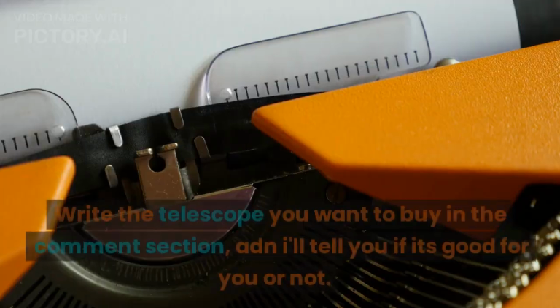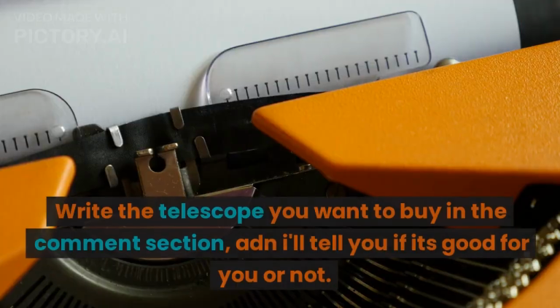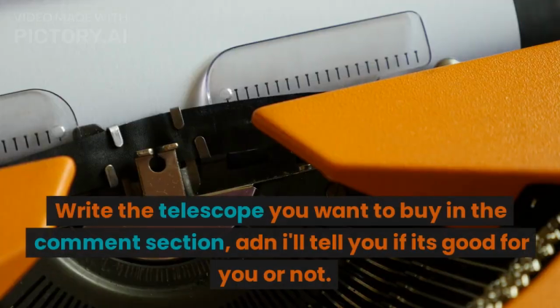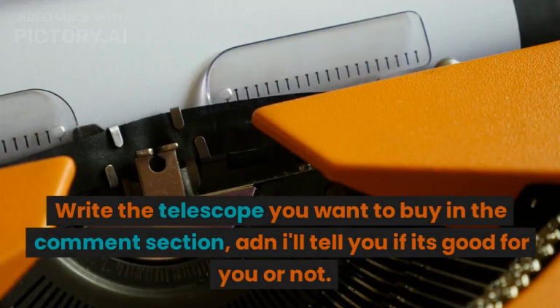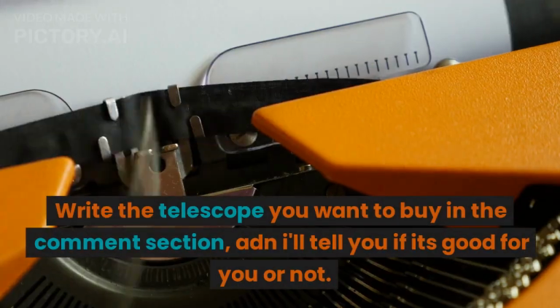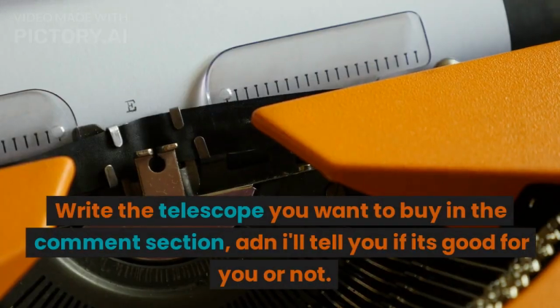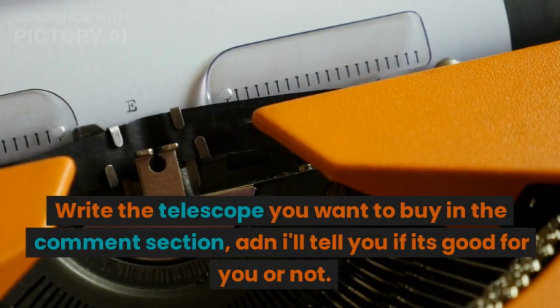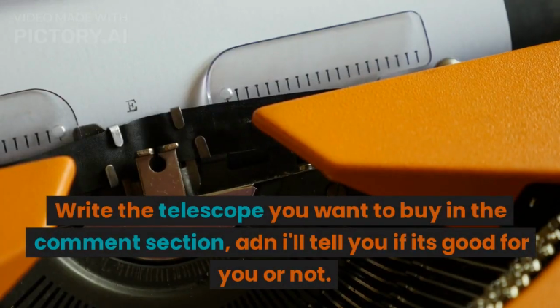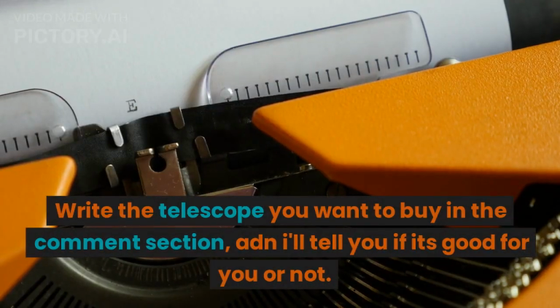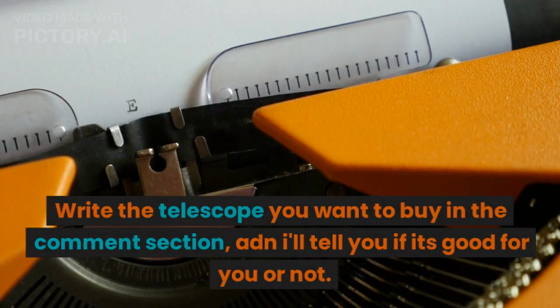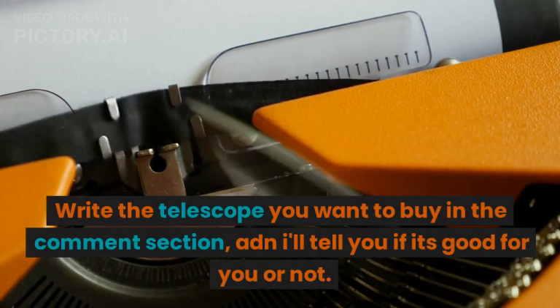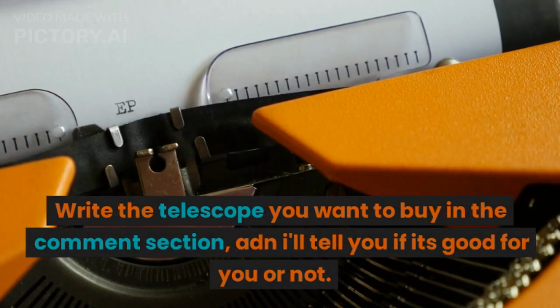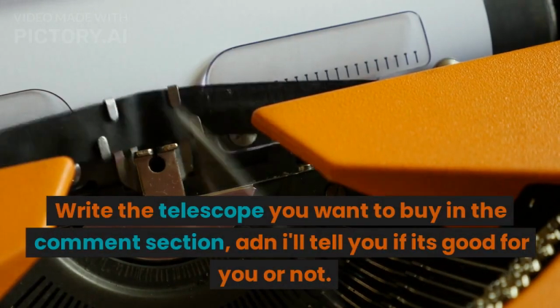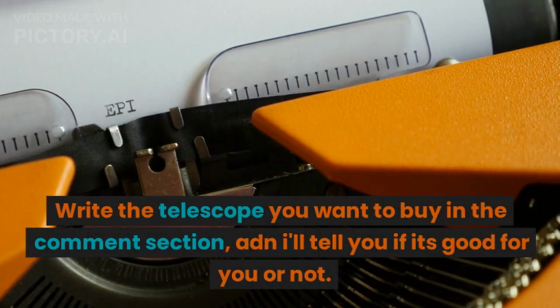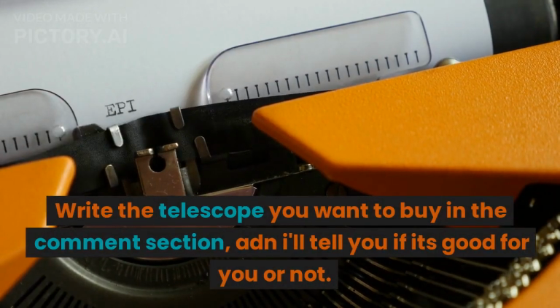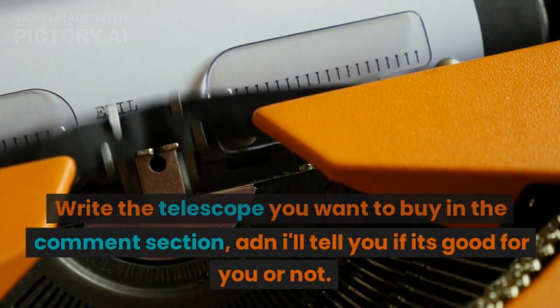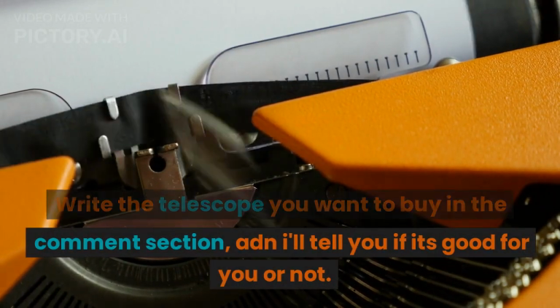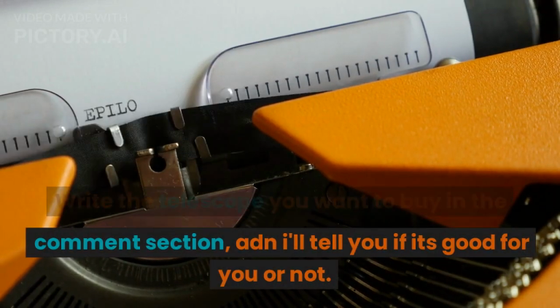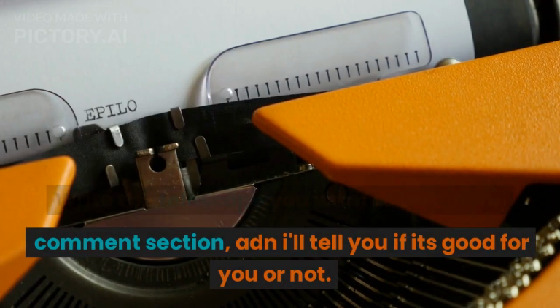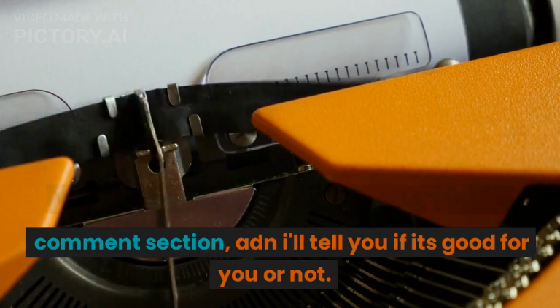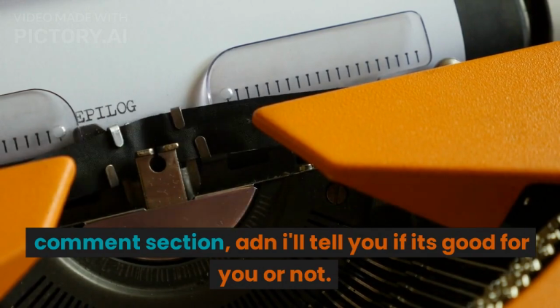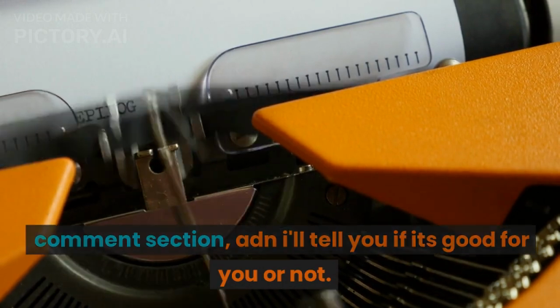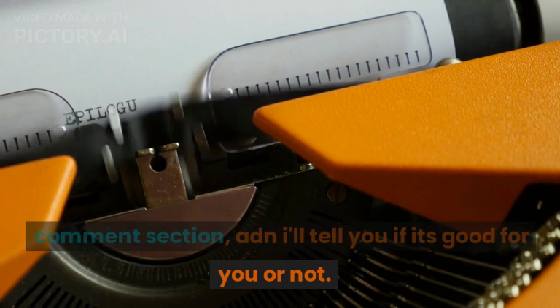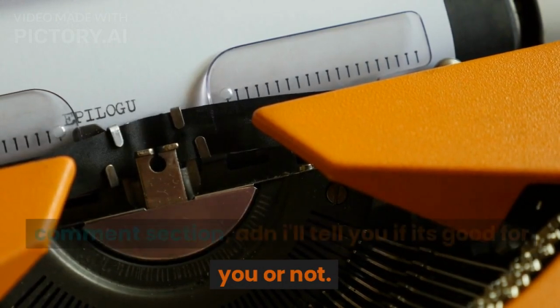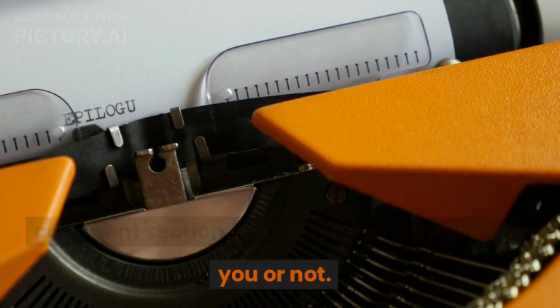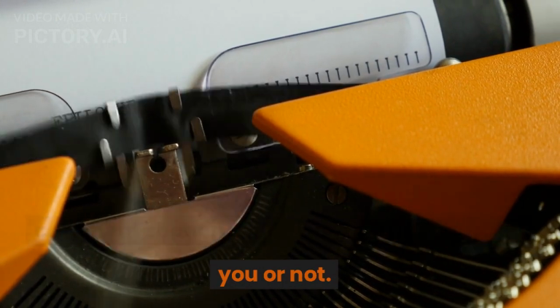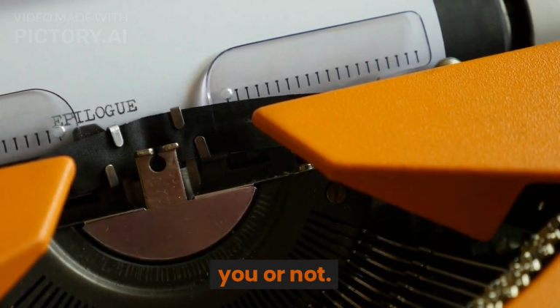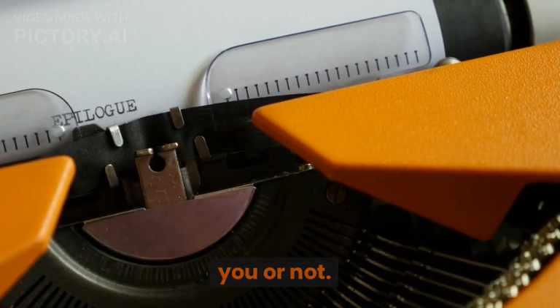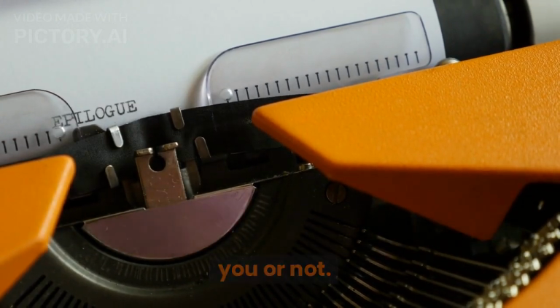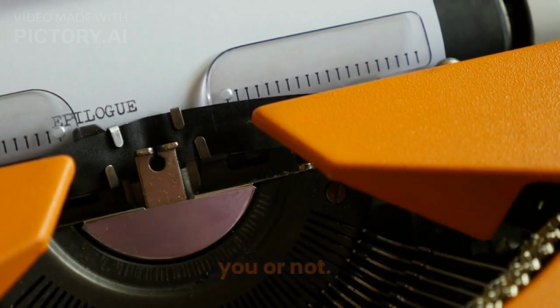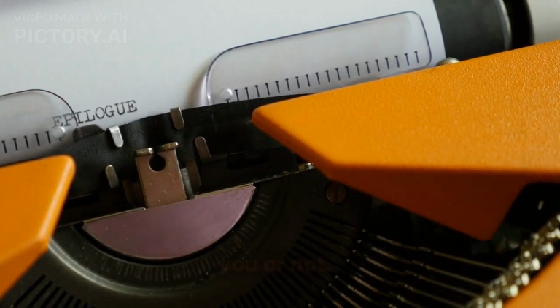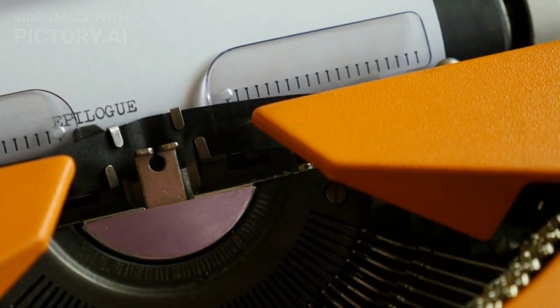Write the telescope you want to buy in the comment section, and I'll tell you if it's good for you or not.